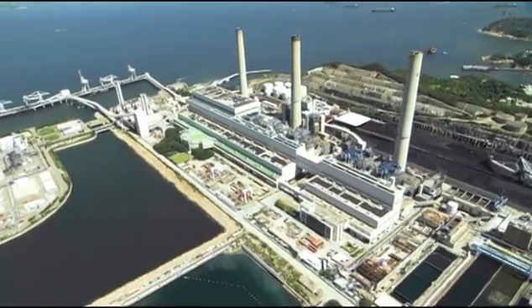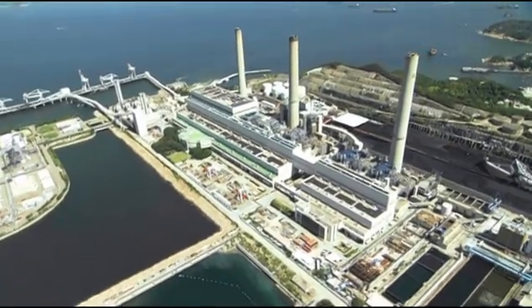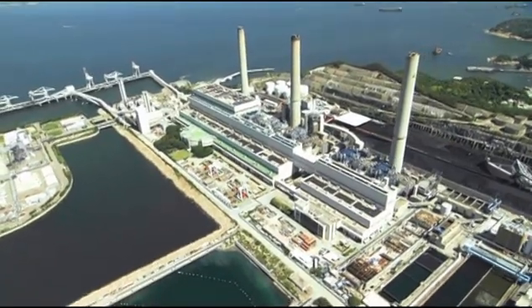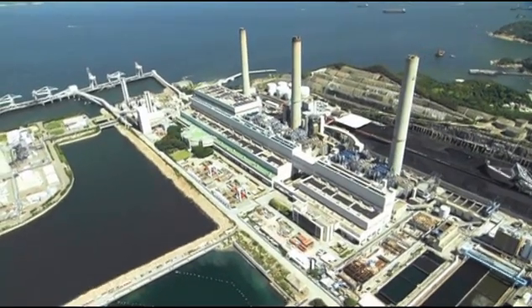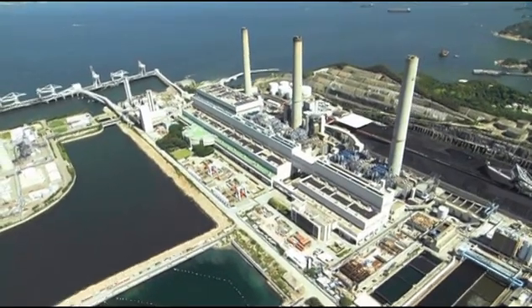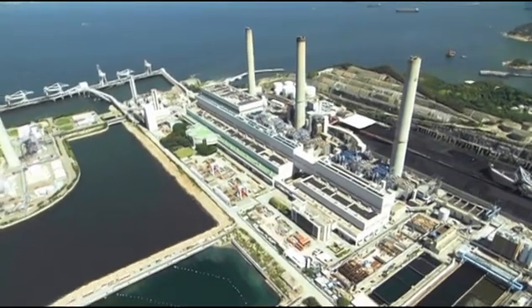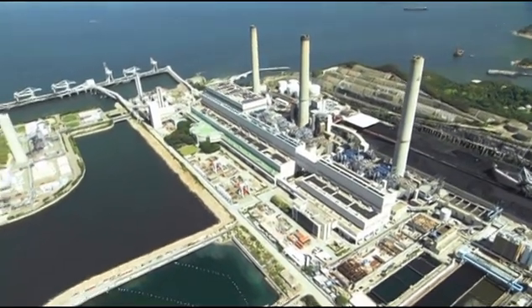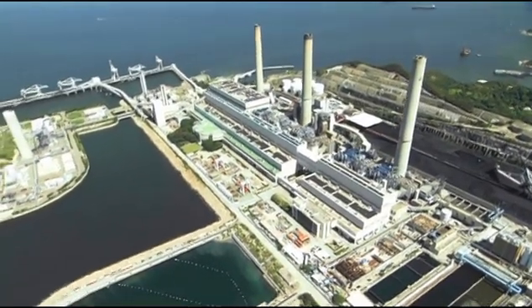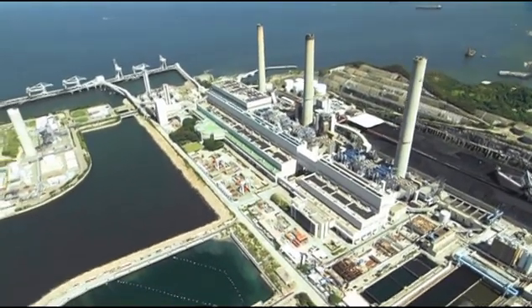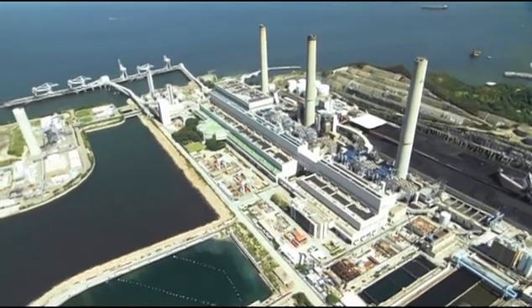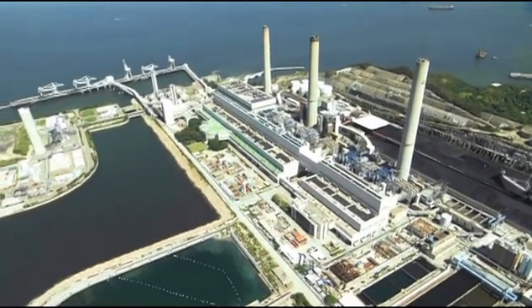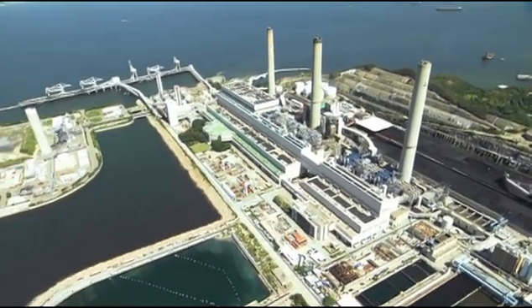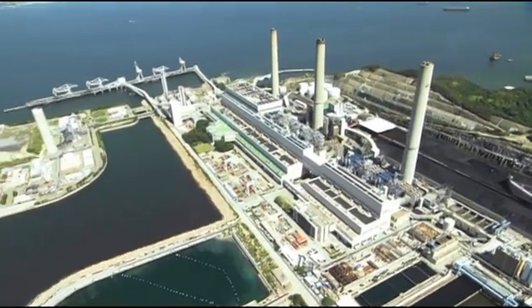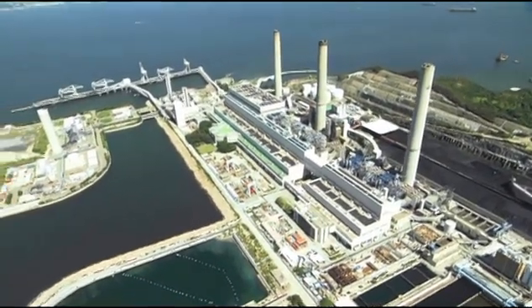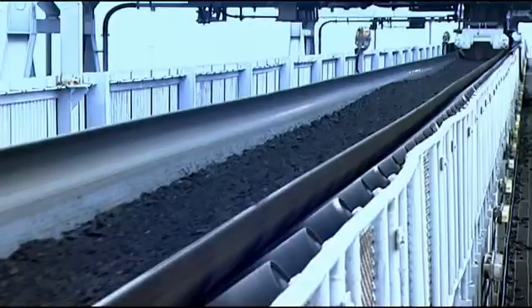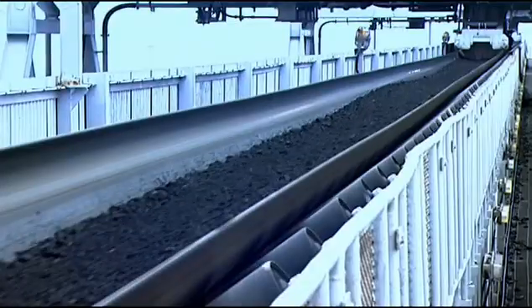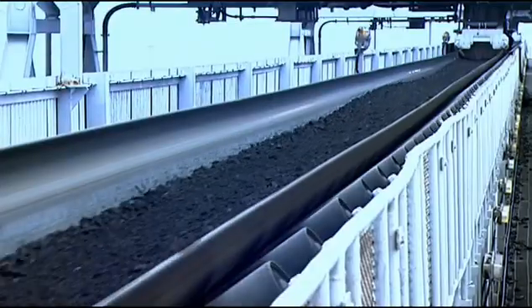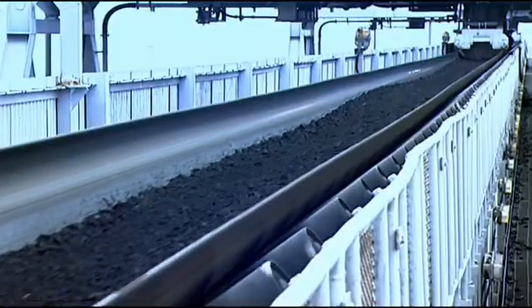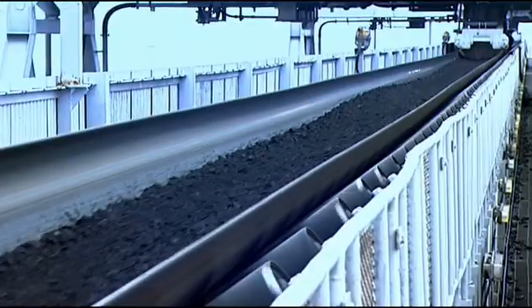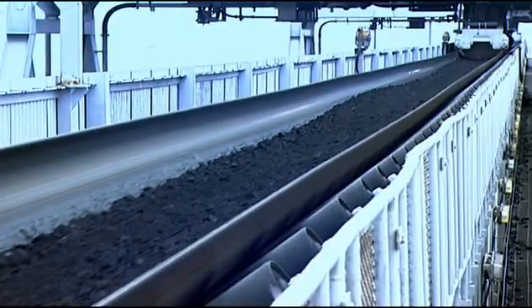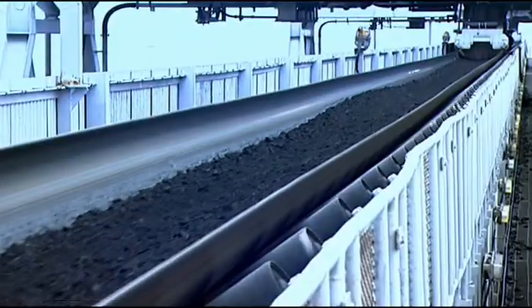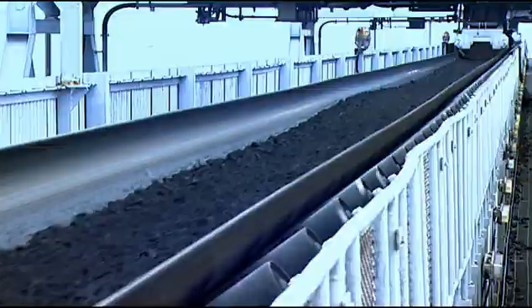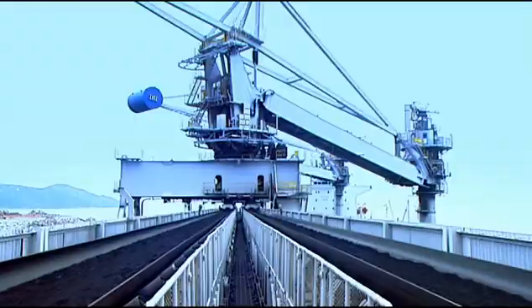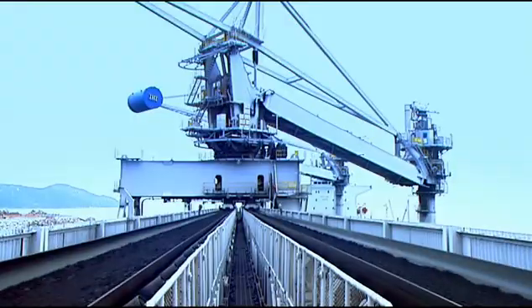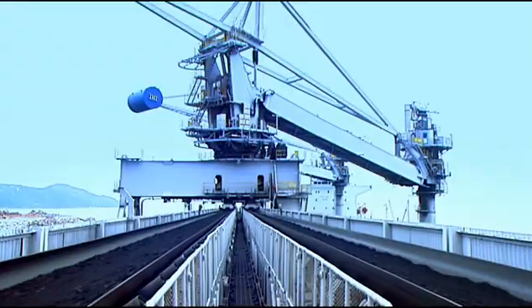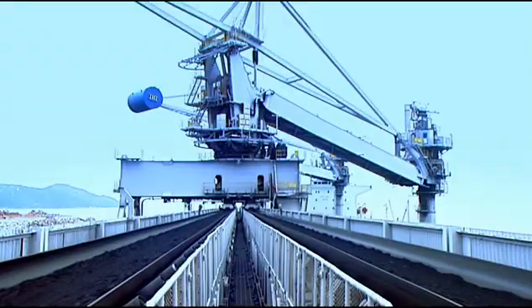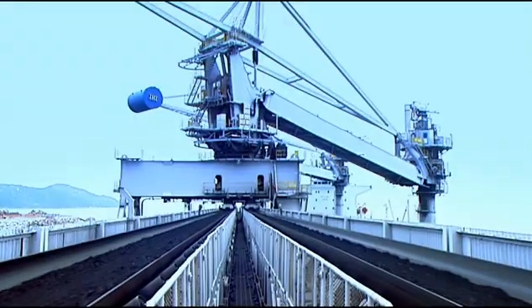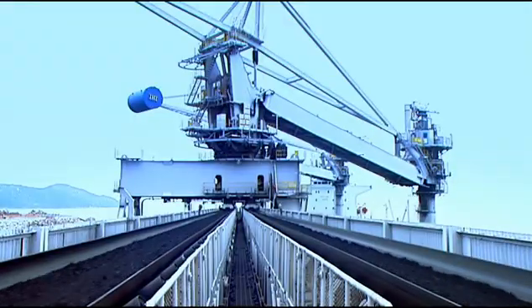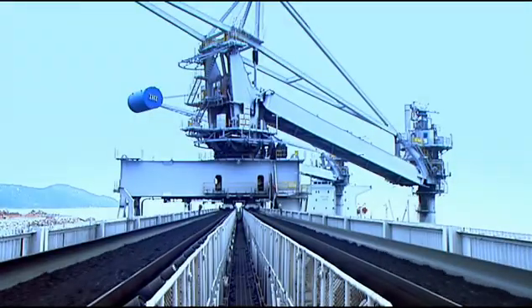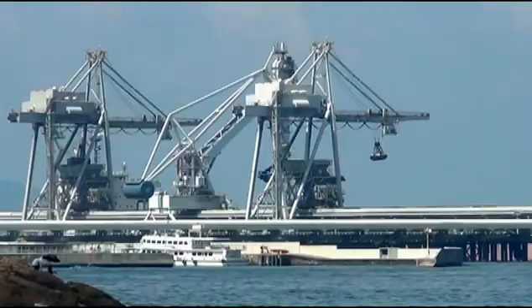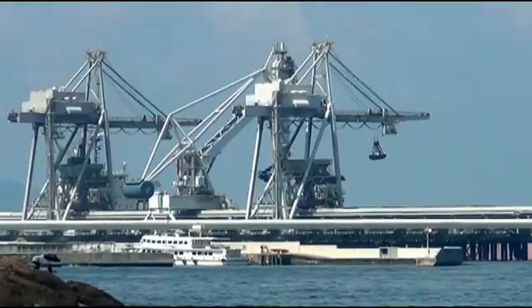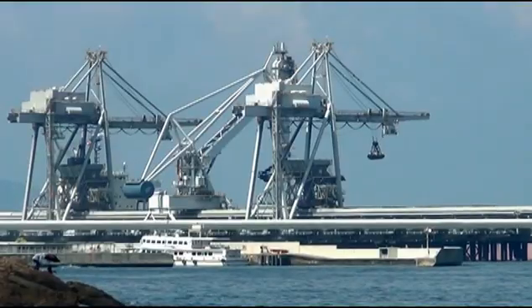In the meantime, the use of coal has been reduced to less than 70% of our total electricity supply.